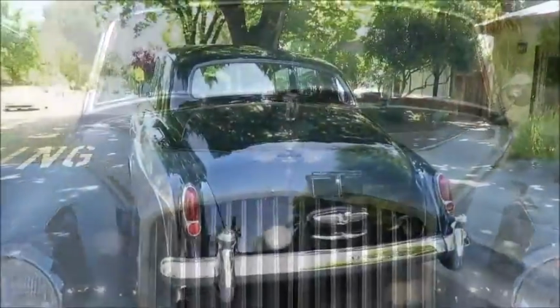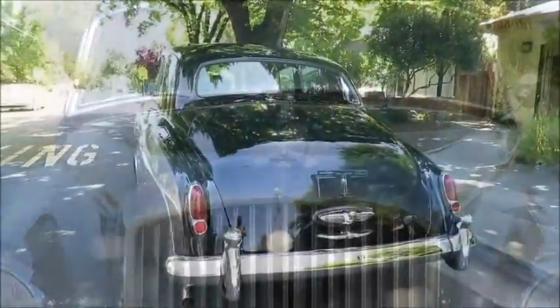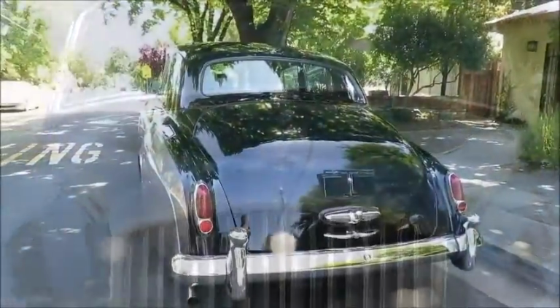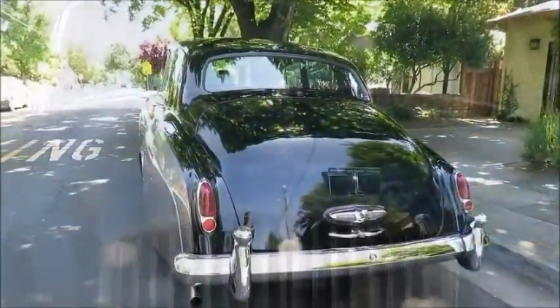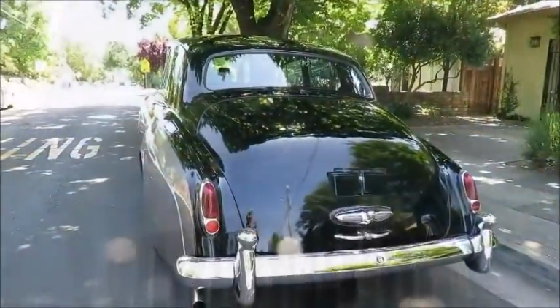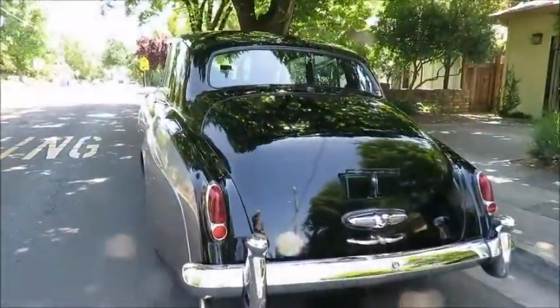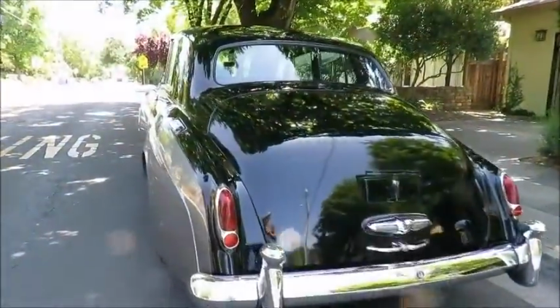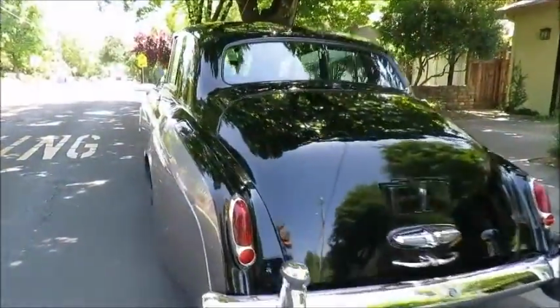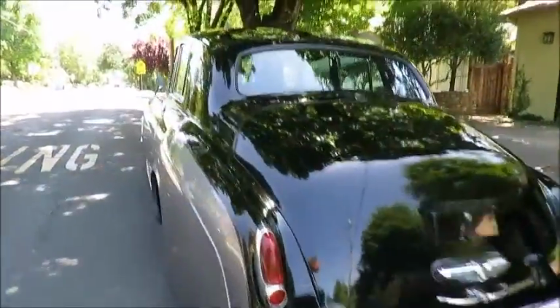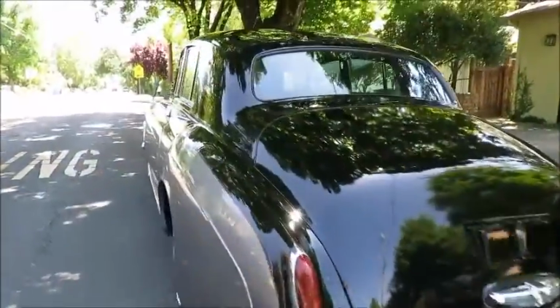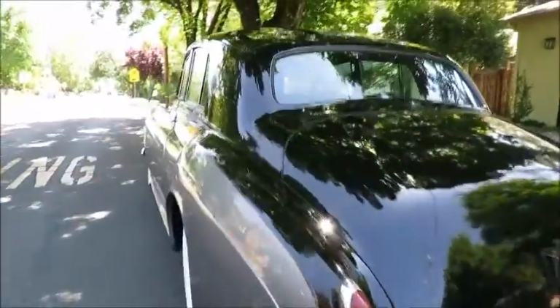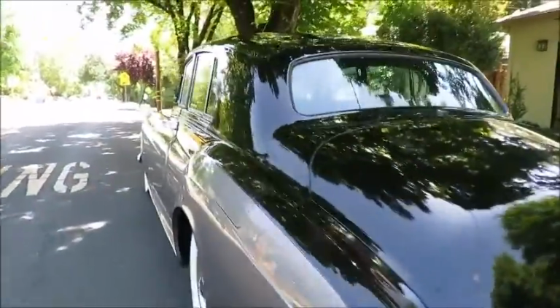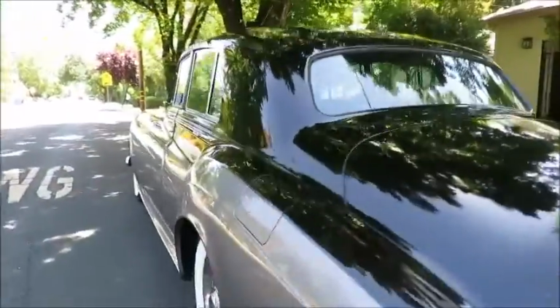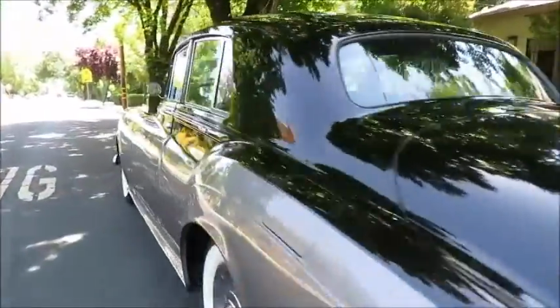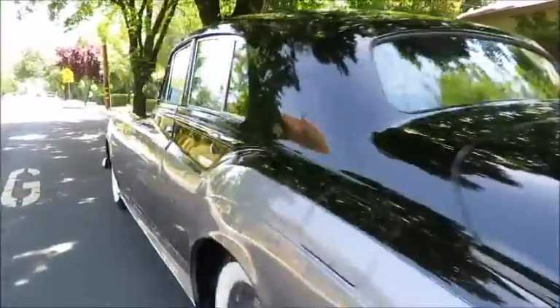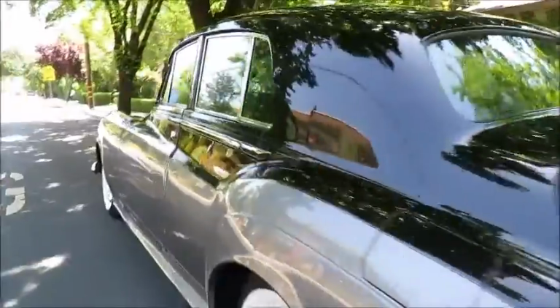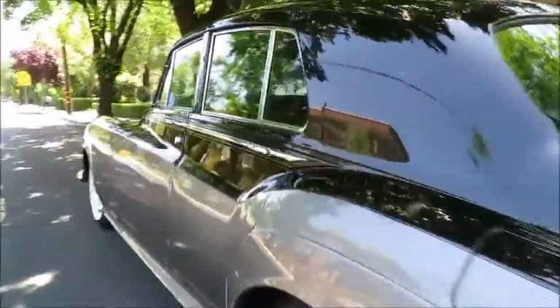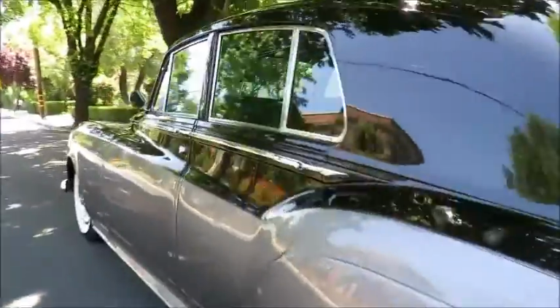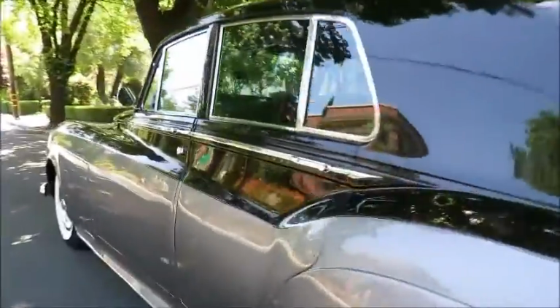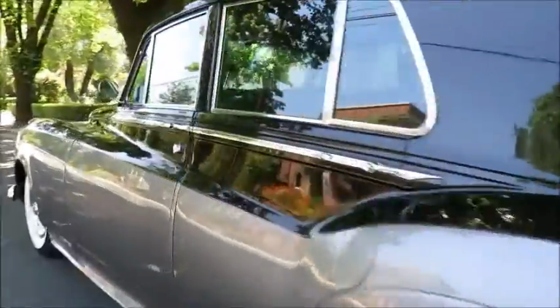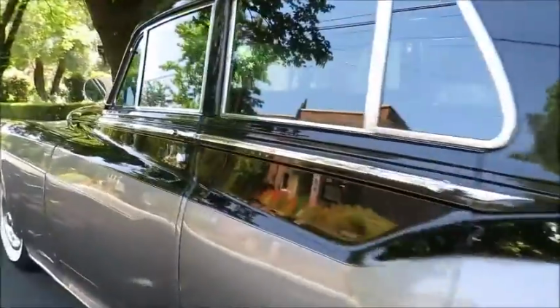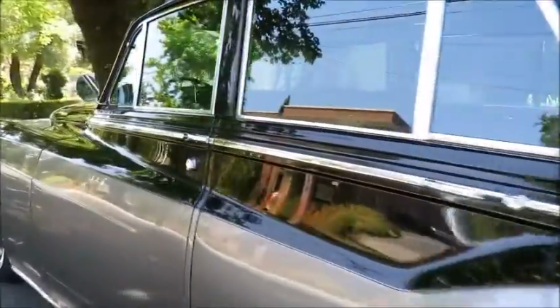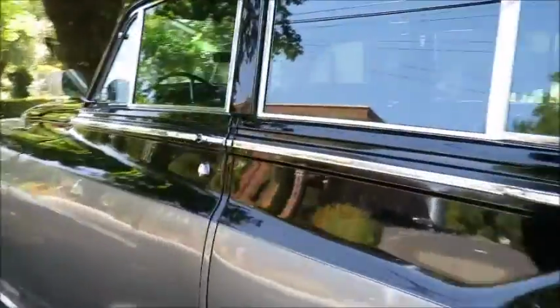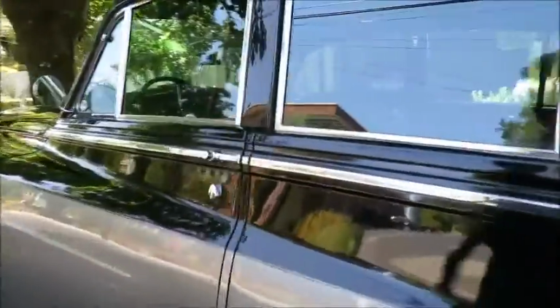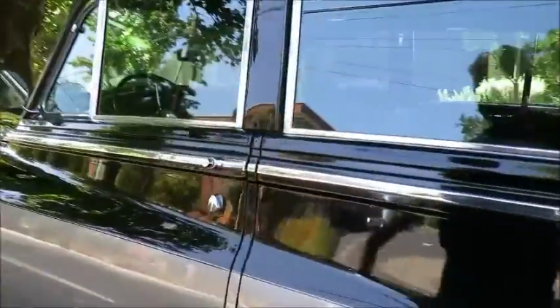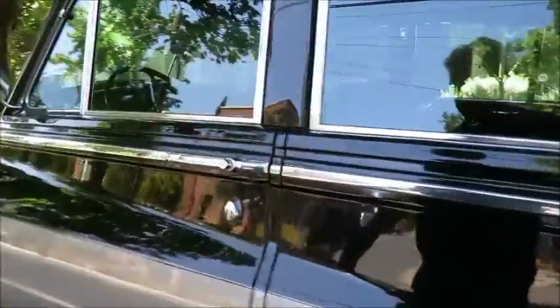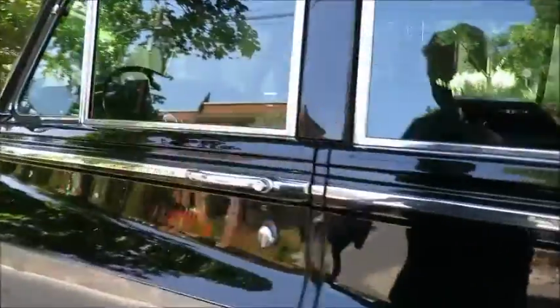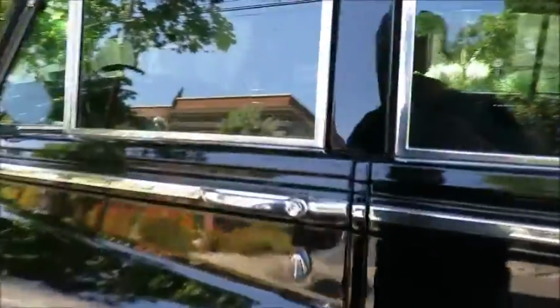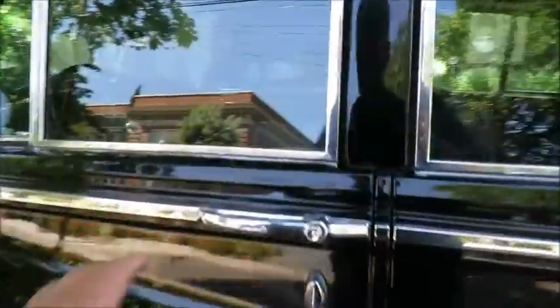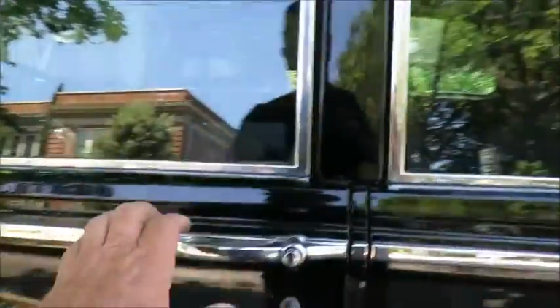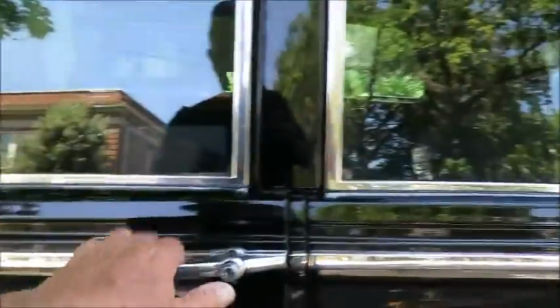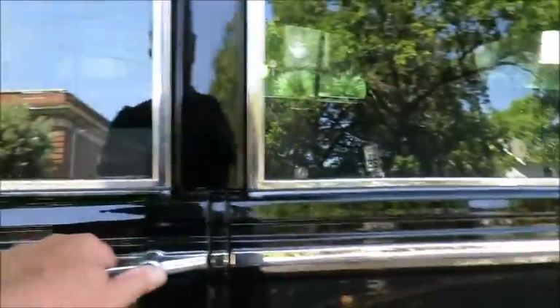All right, so this is just a really beautiful '60 Bentley. We'll take a little test drive for you.